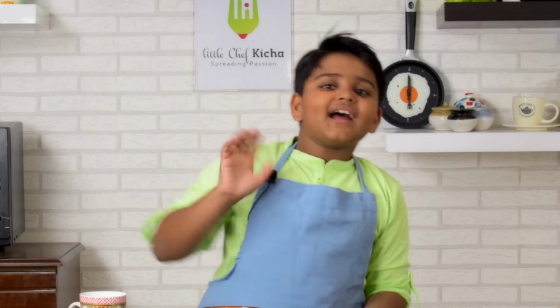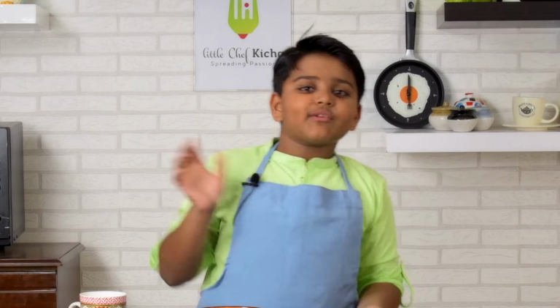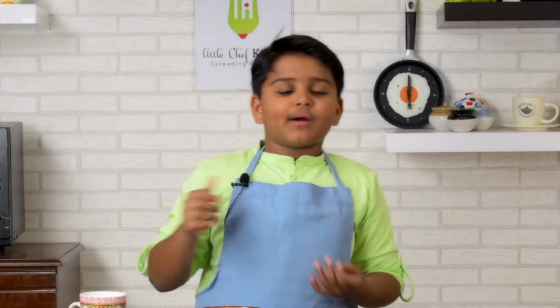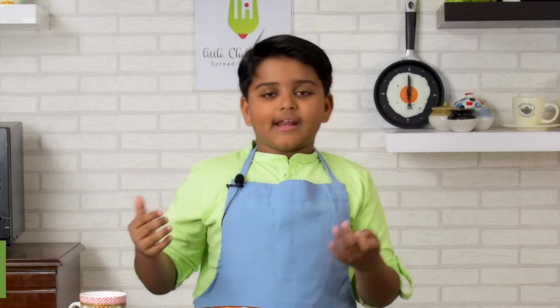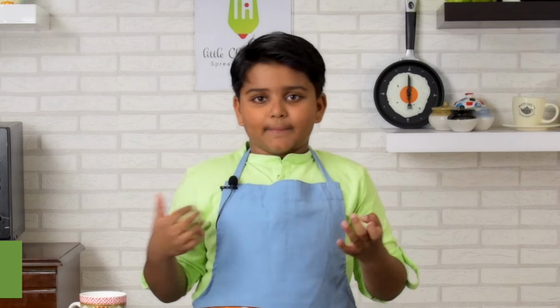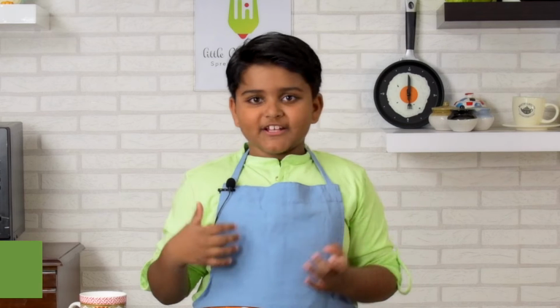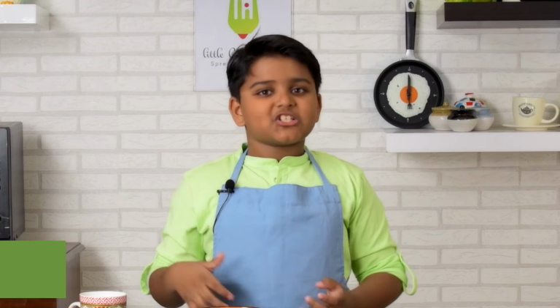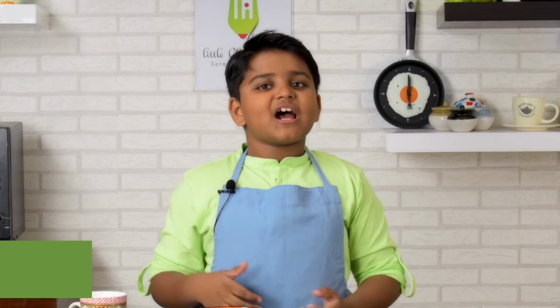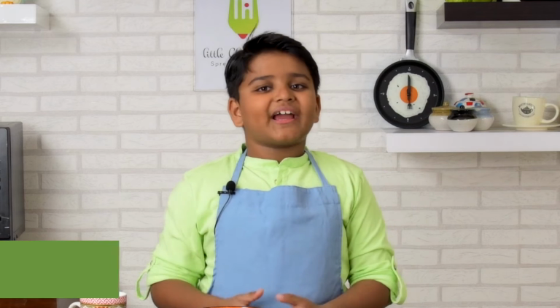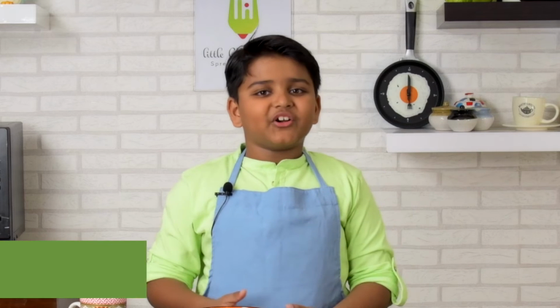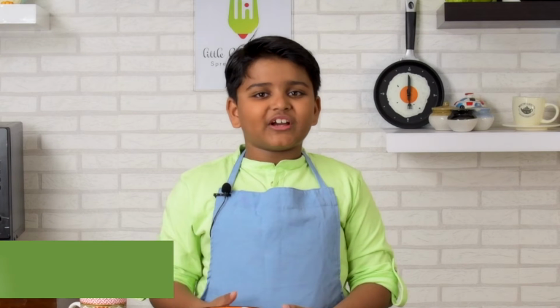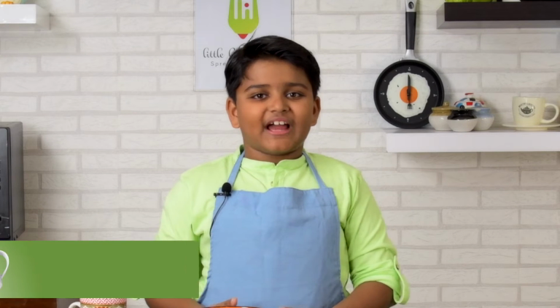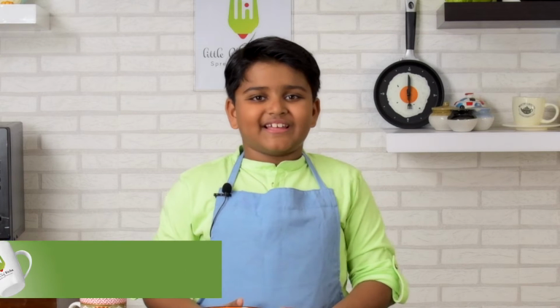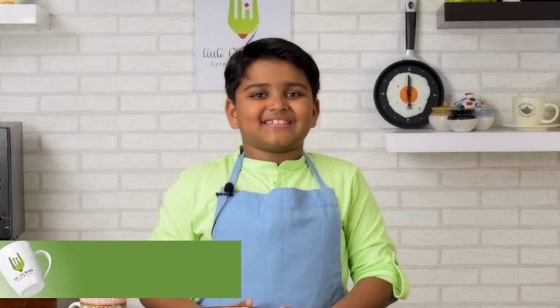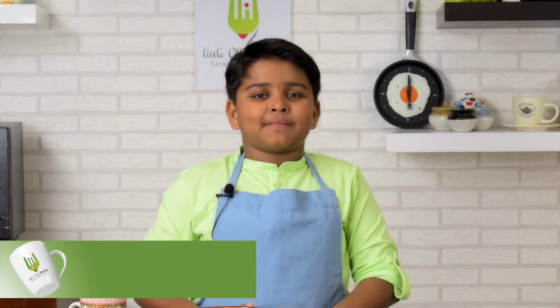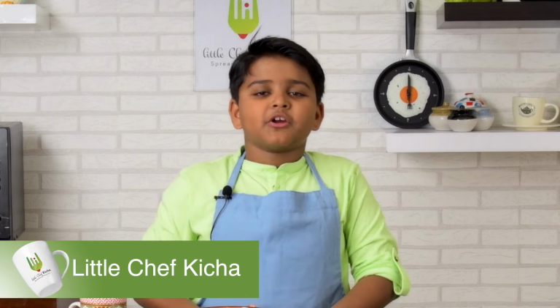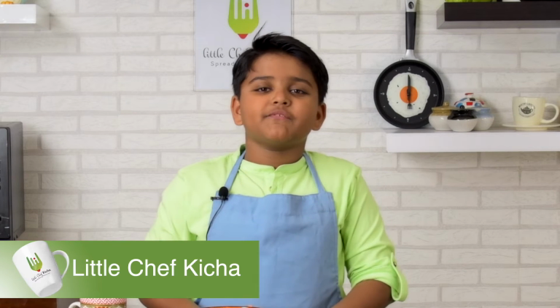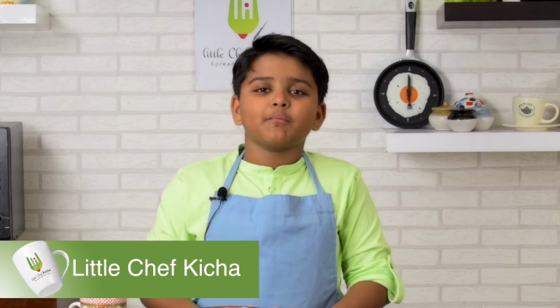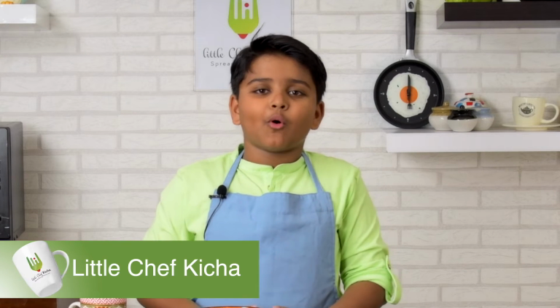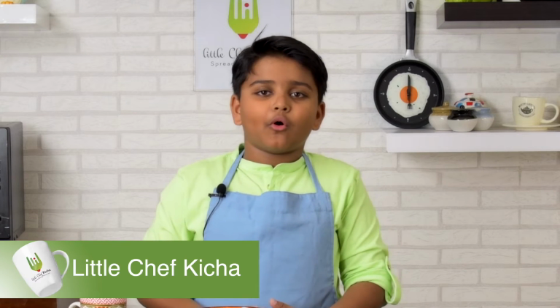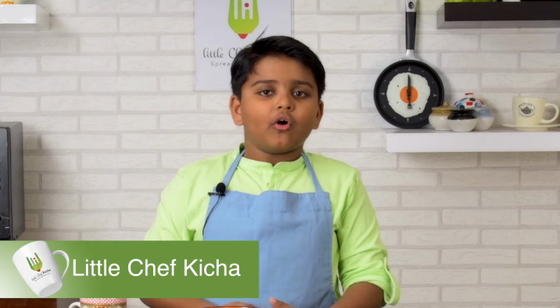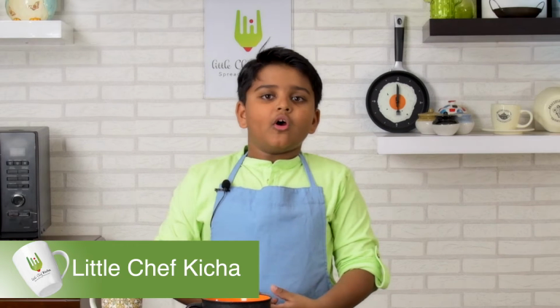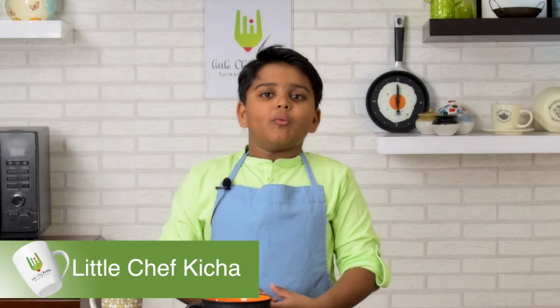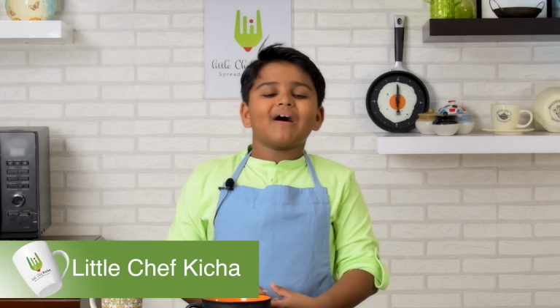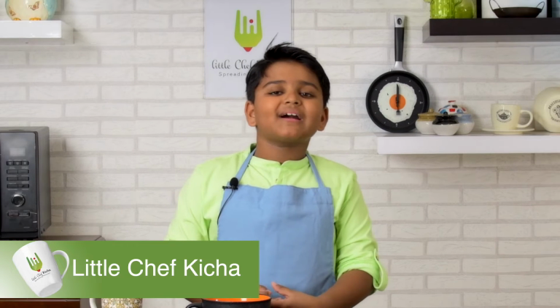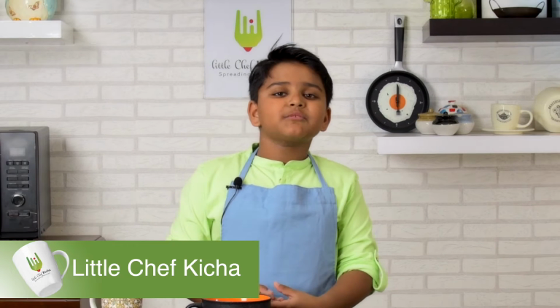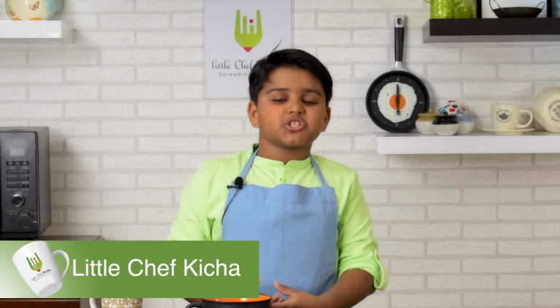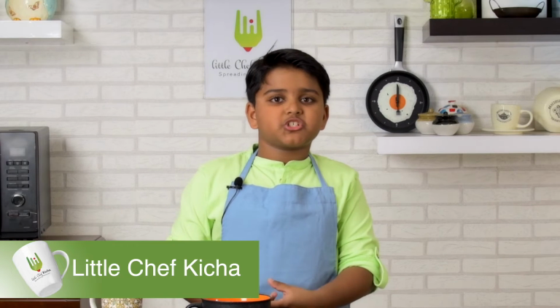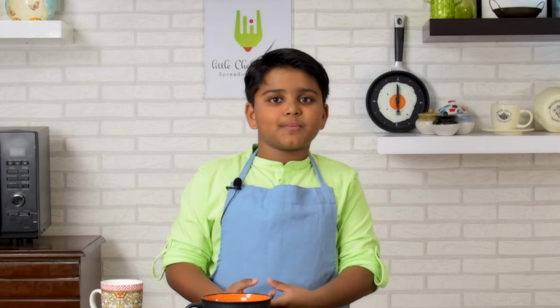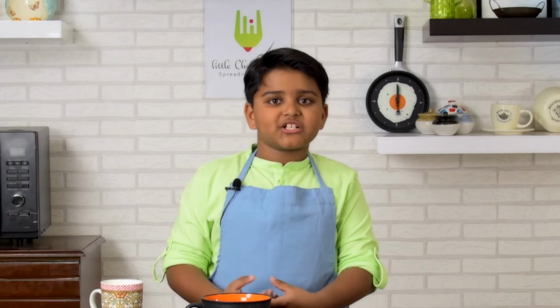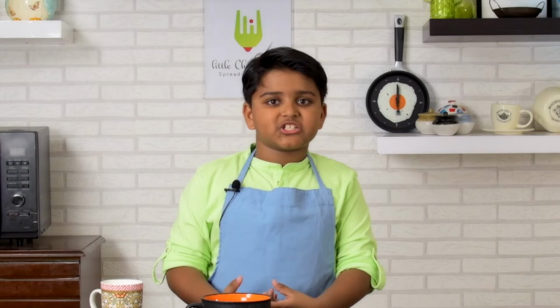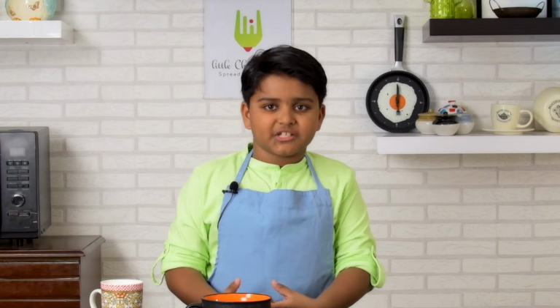Hi everyone, I'm Kitcha. I cook, I eat, and I'm hungry for more. Welcome to Kitcha of HD.